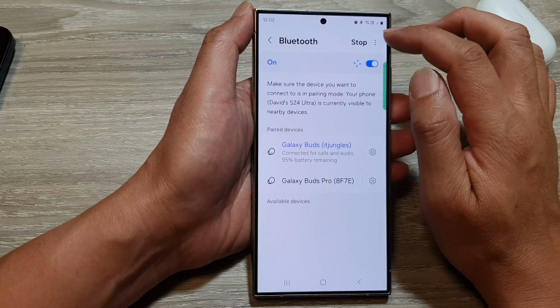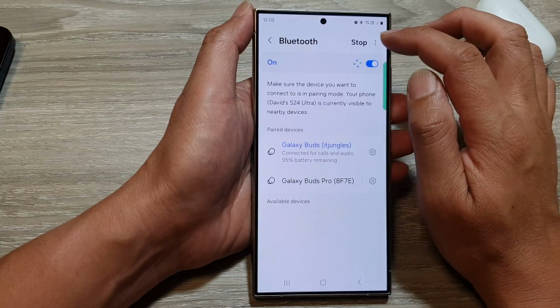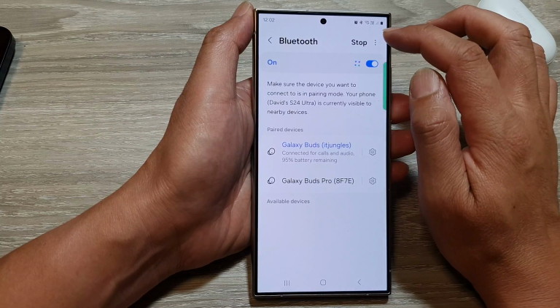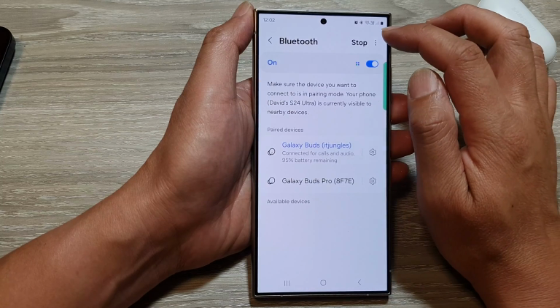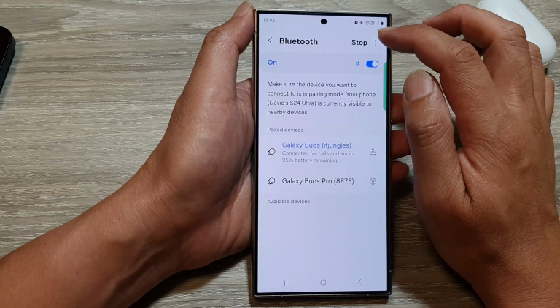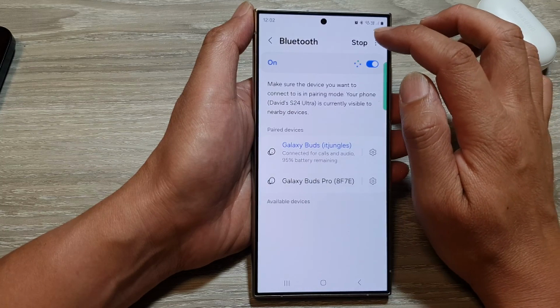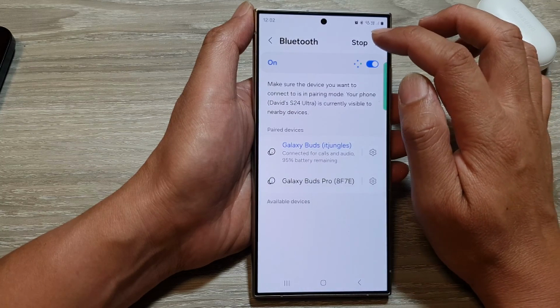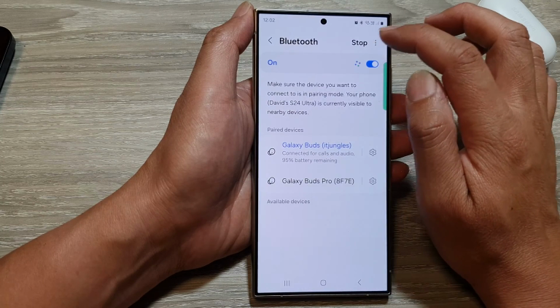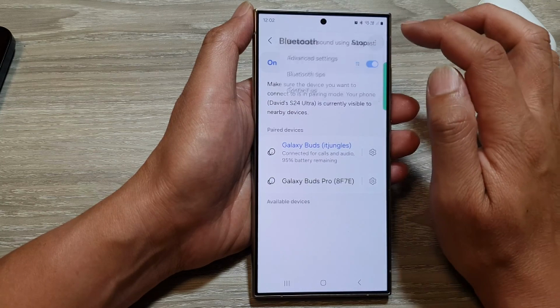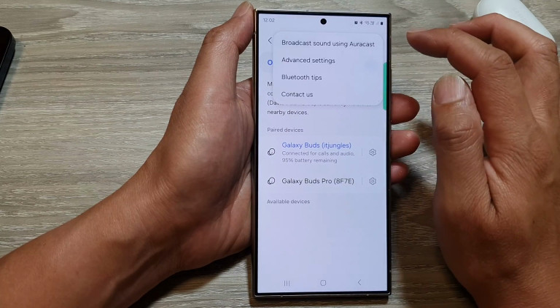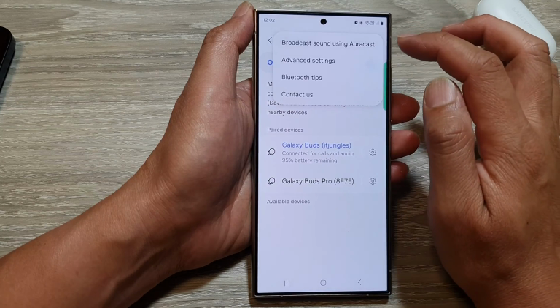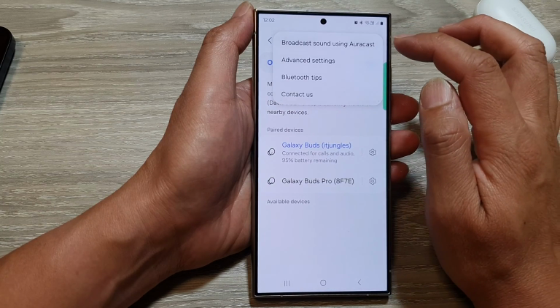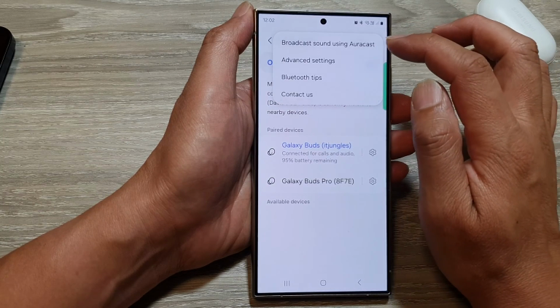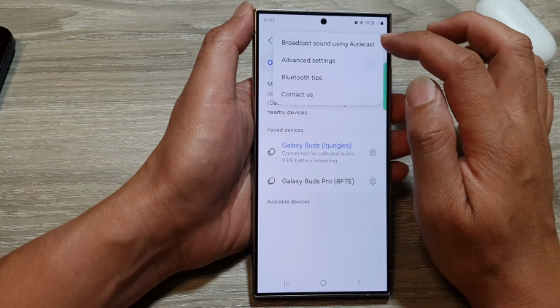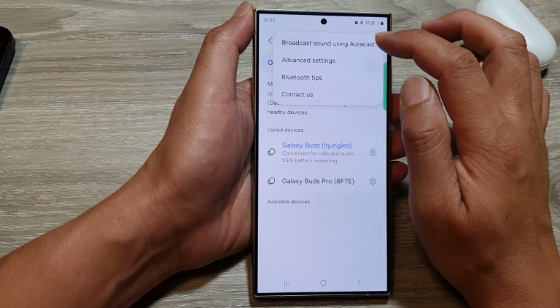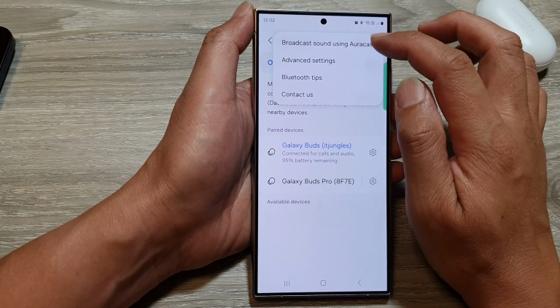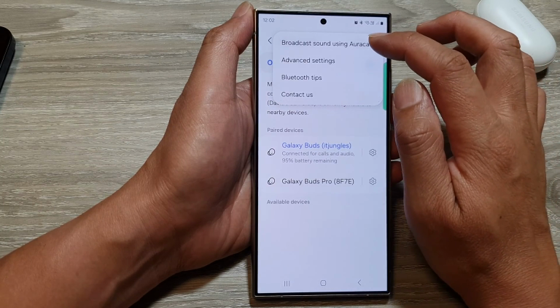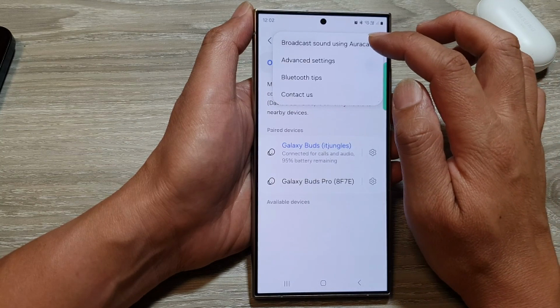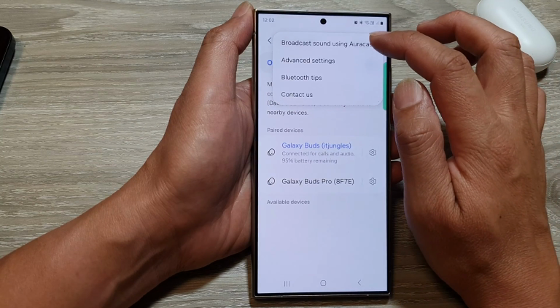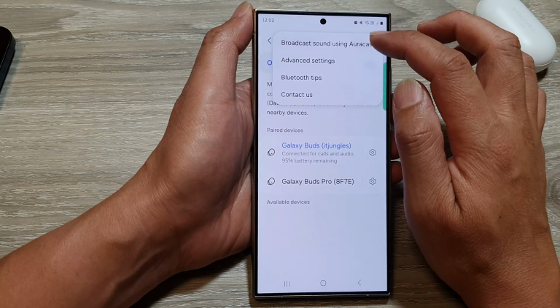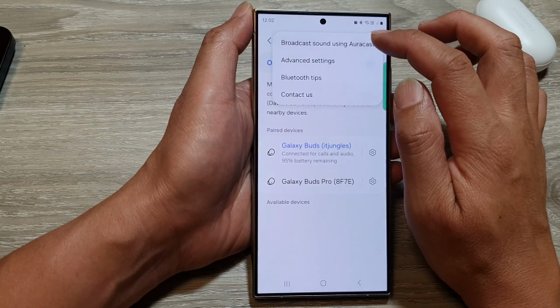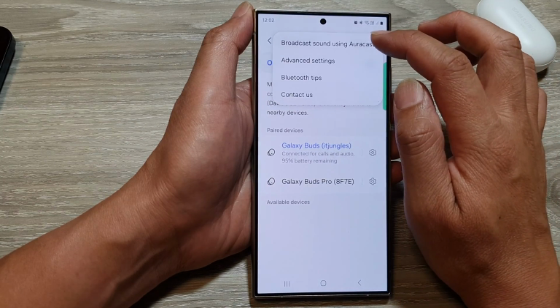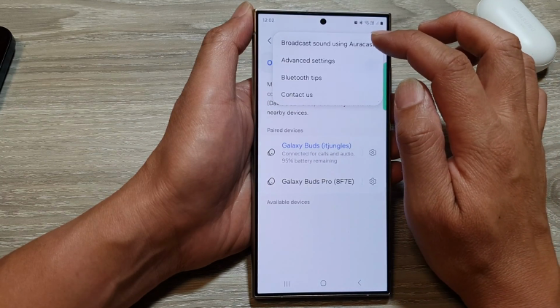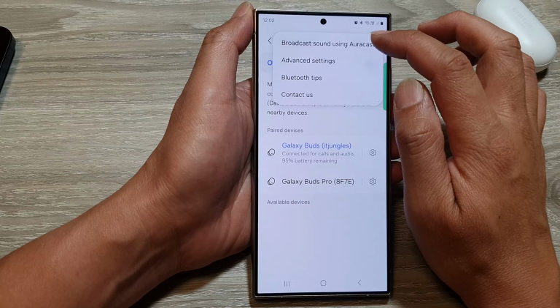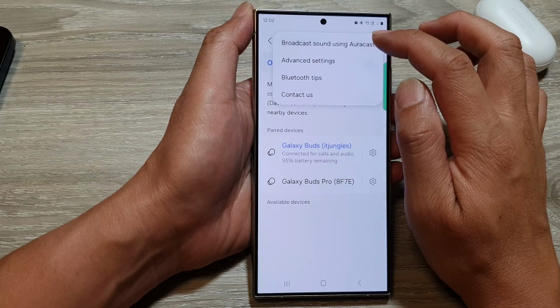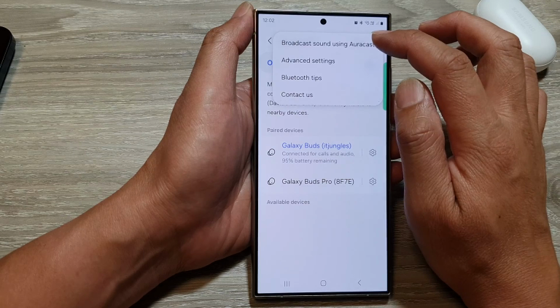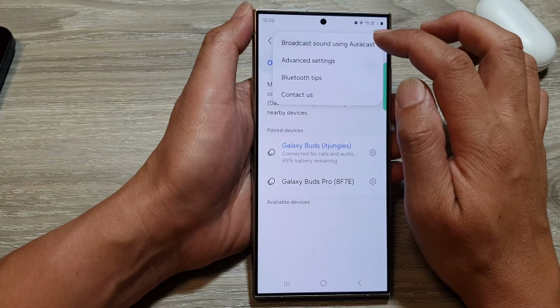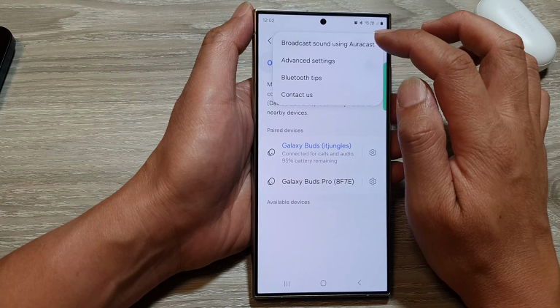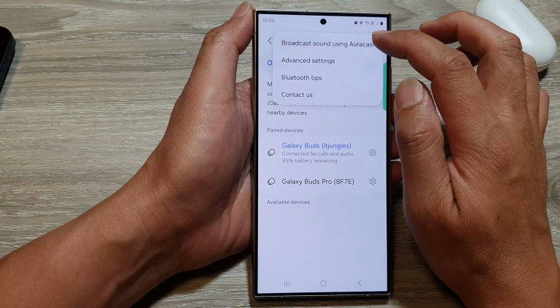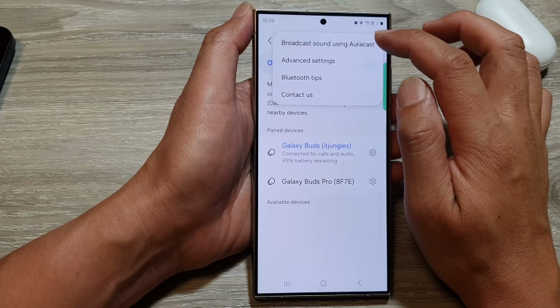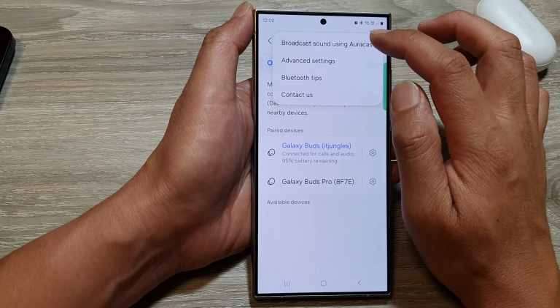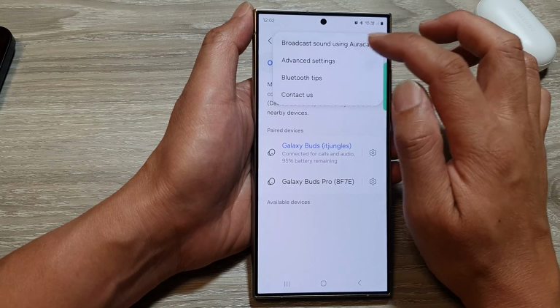Next, tap on the More button at the top, and then tap on Broadcast Sound Using AuraCast.